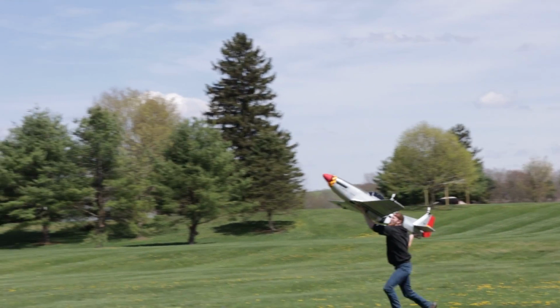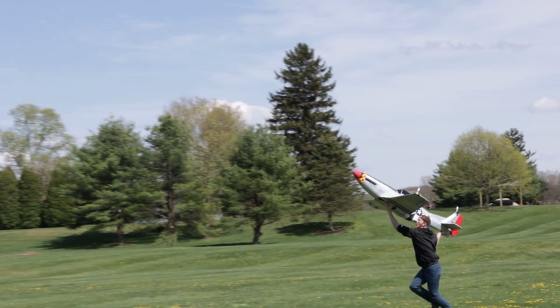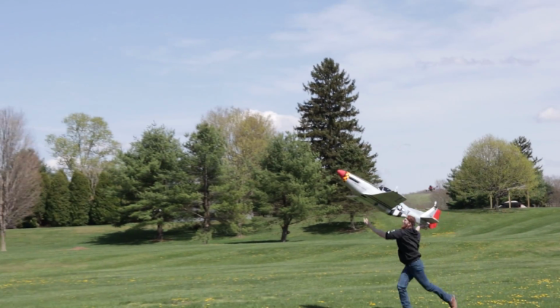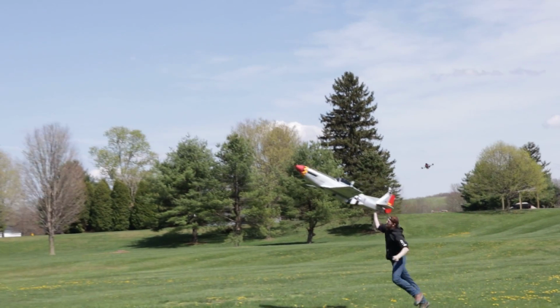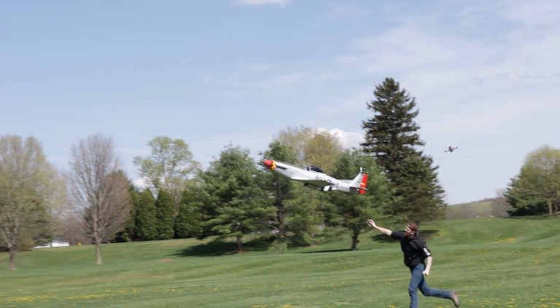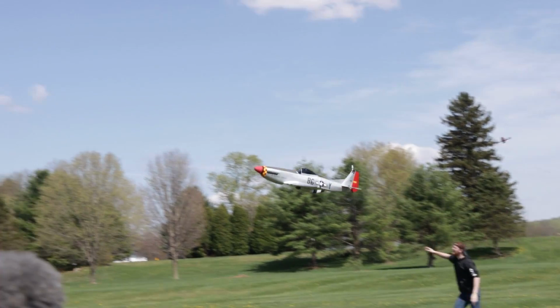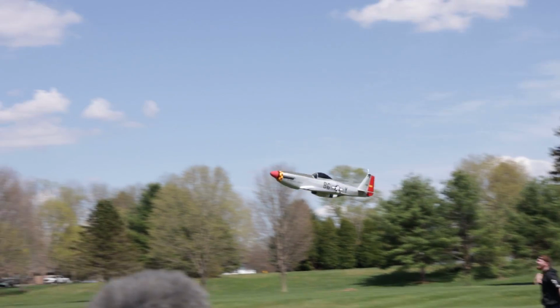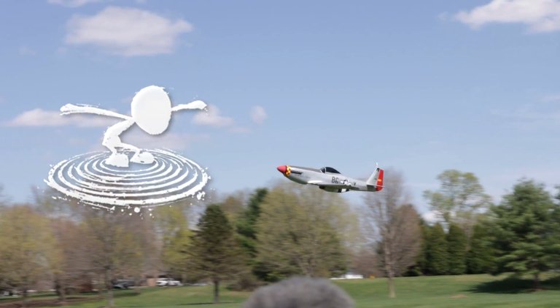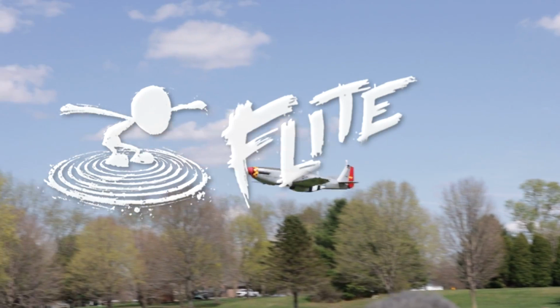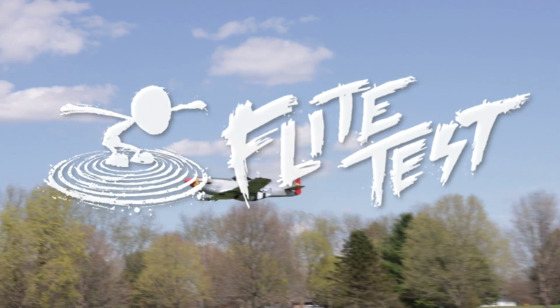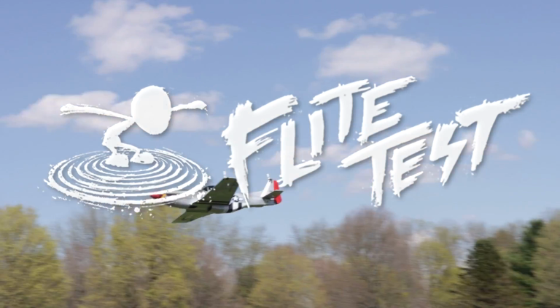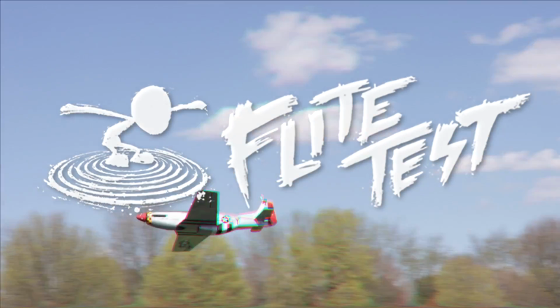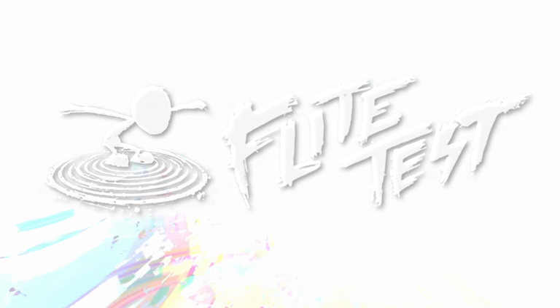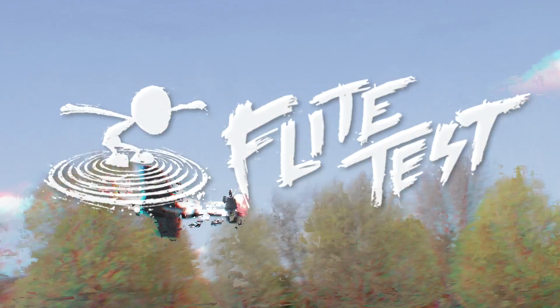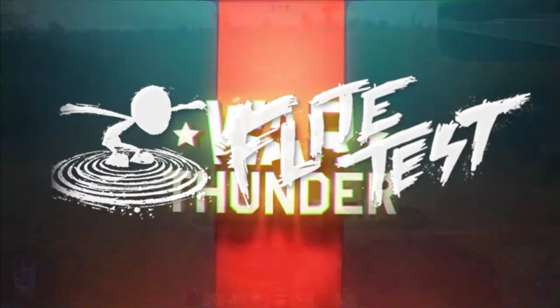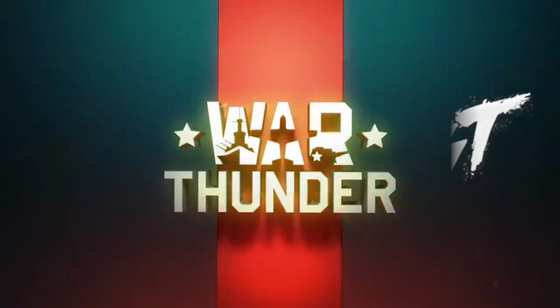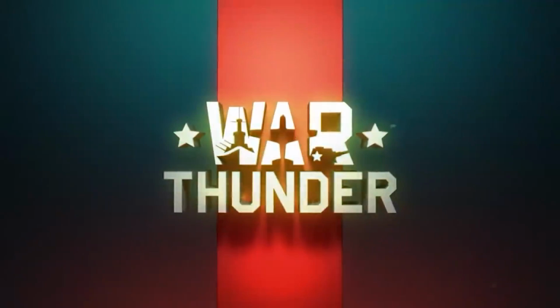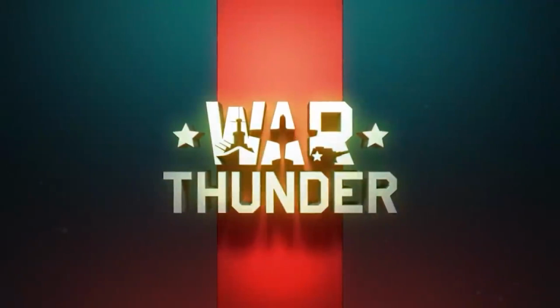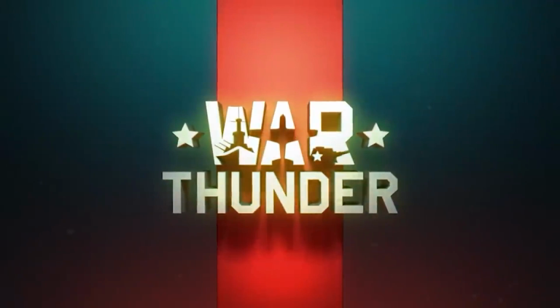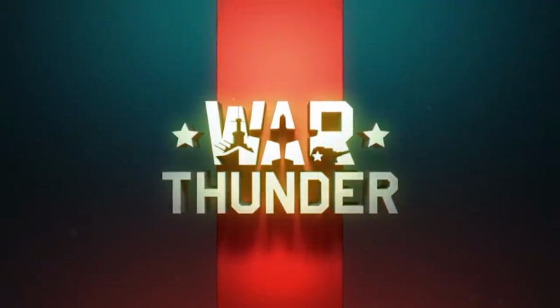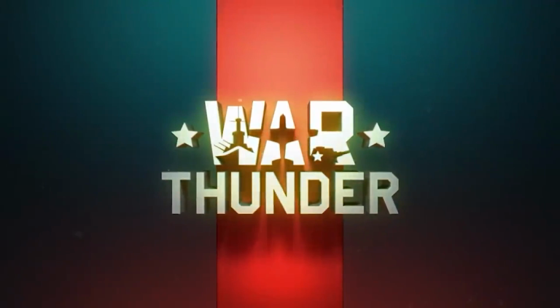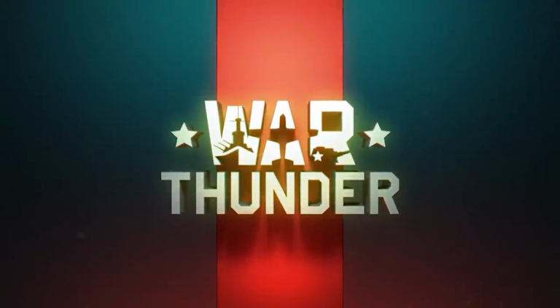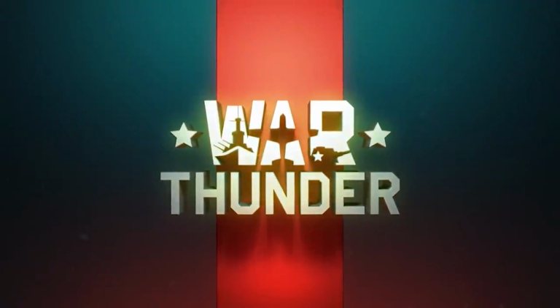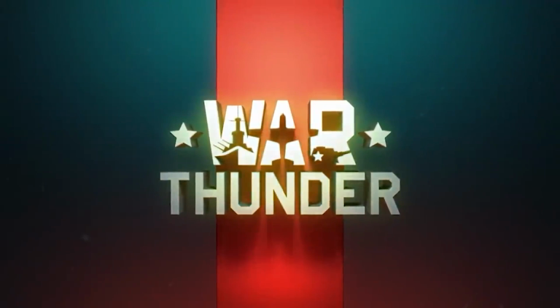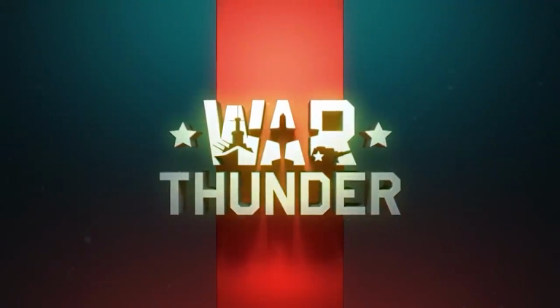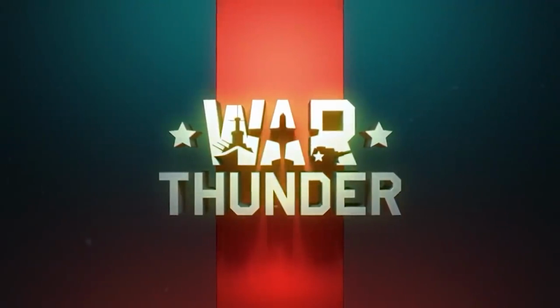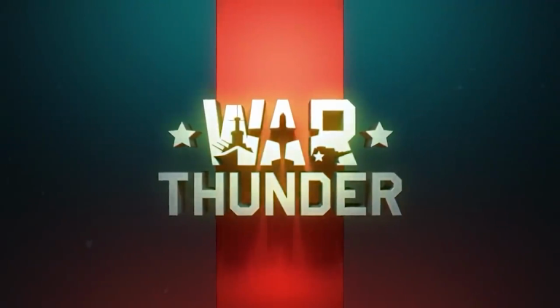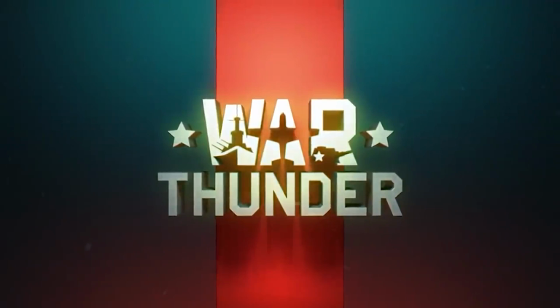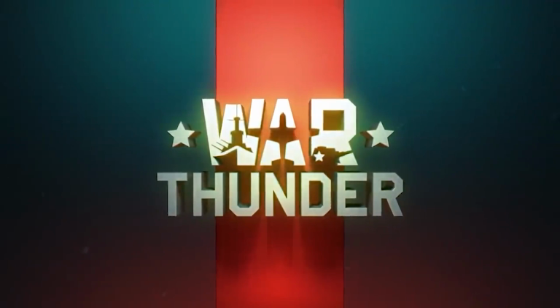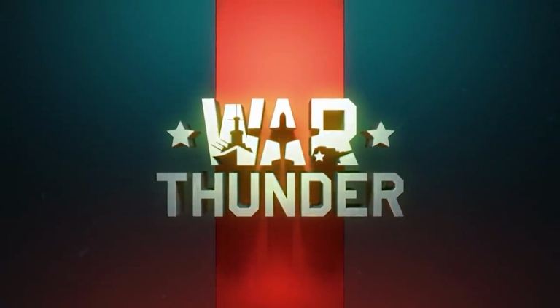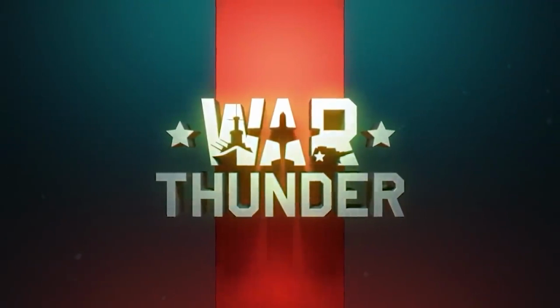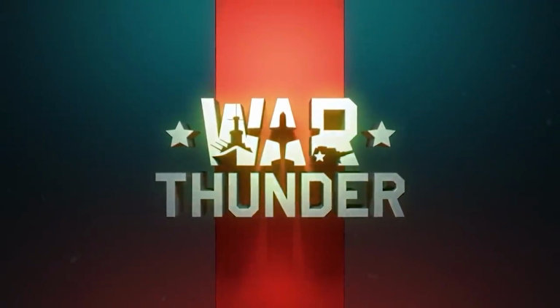Yes! Get in the air! Get in the air! This episode is sponsored by War Thunder — more on them later.